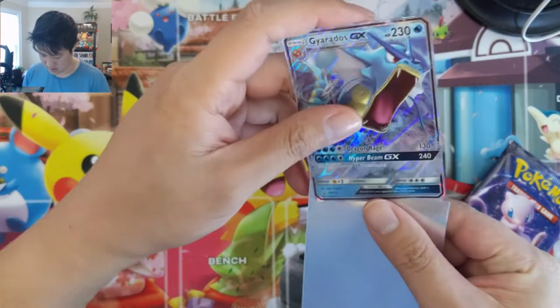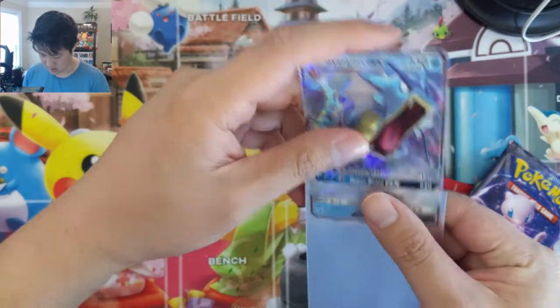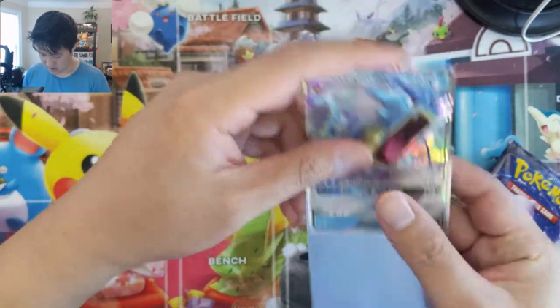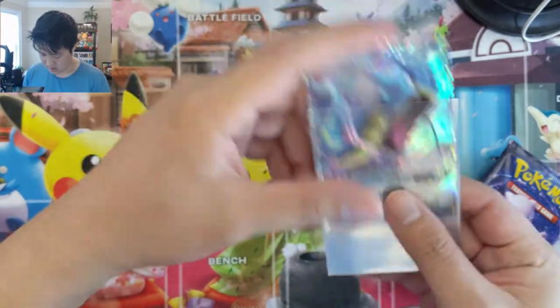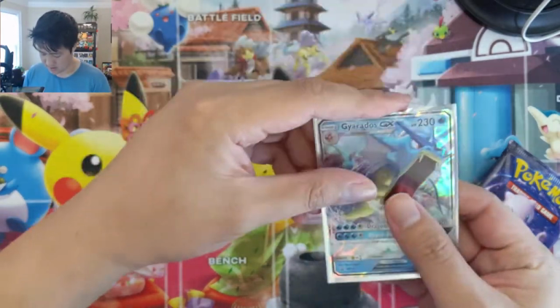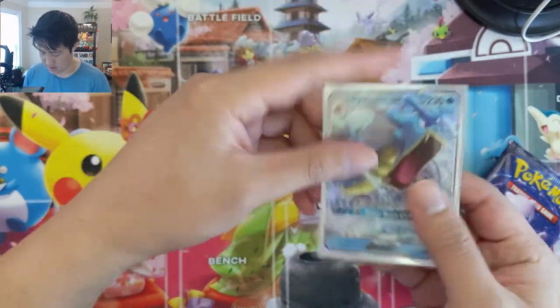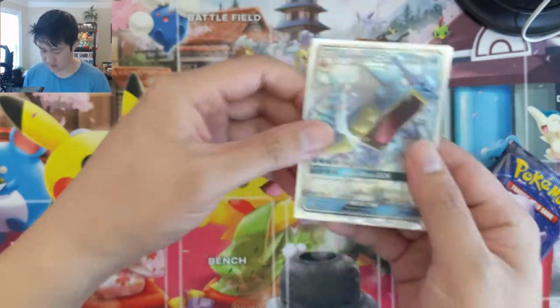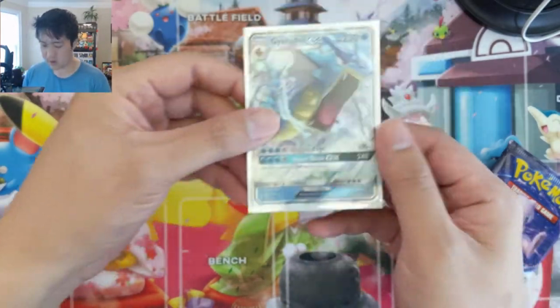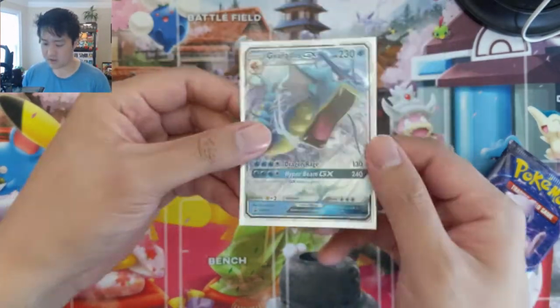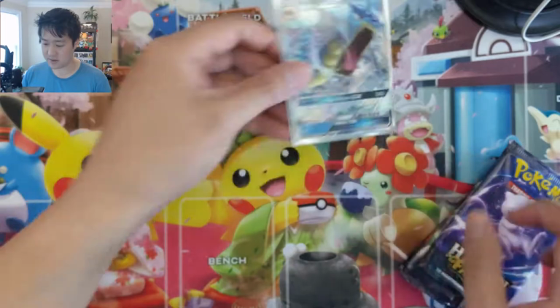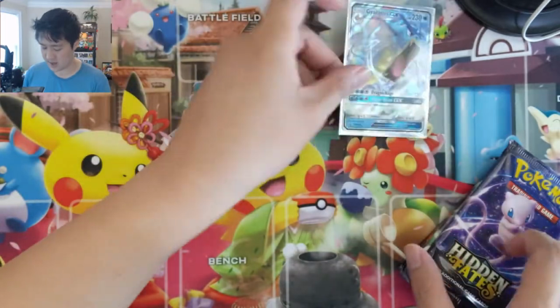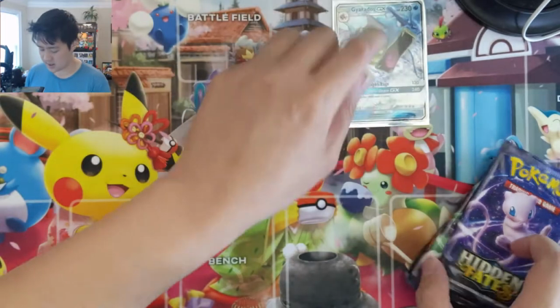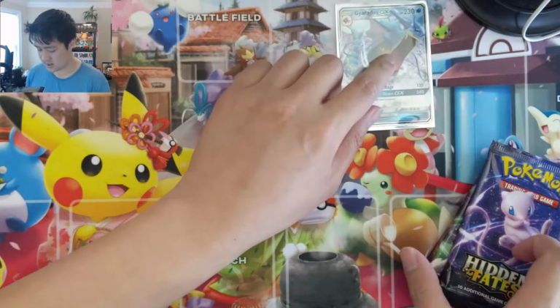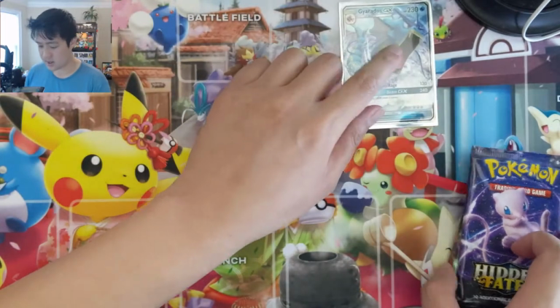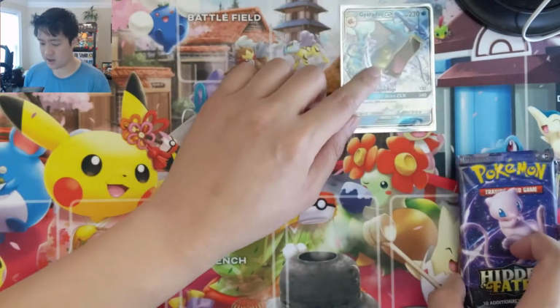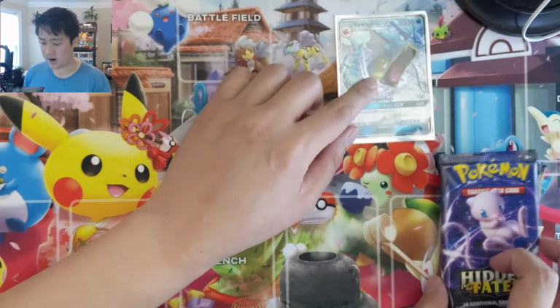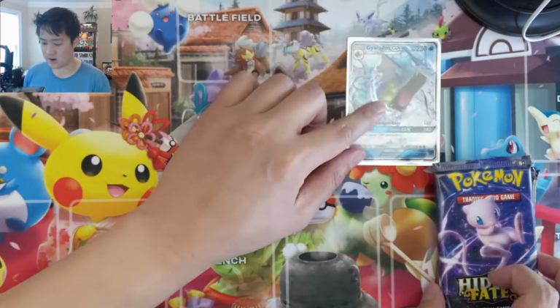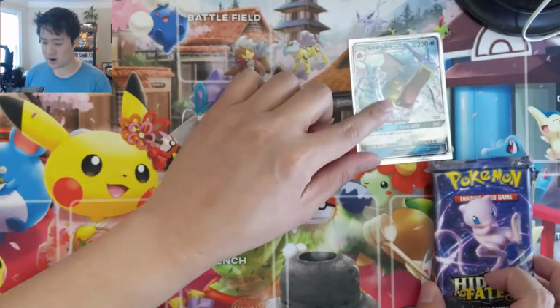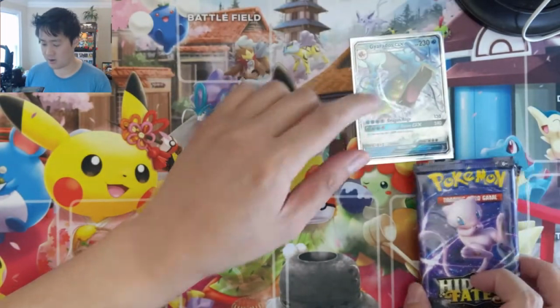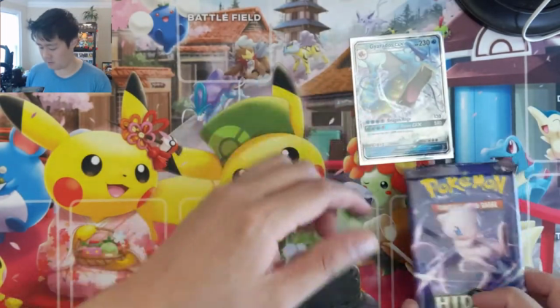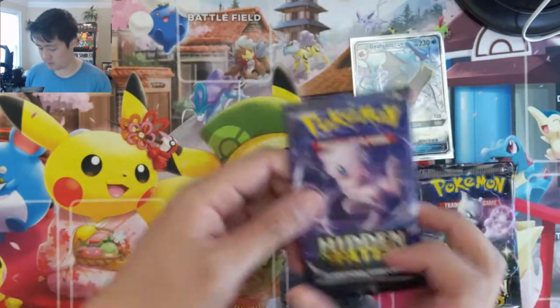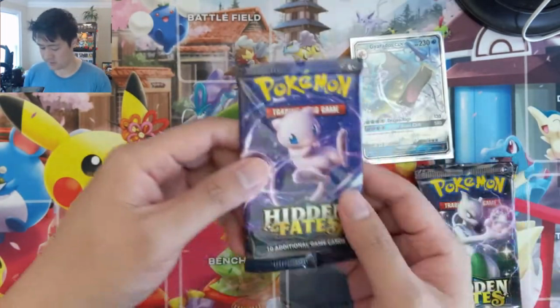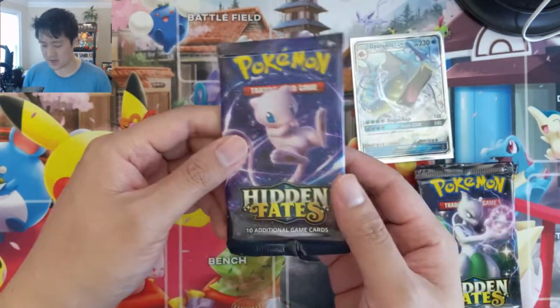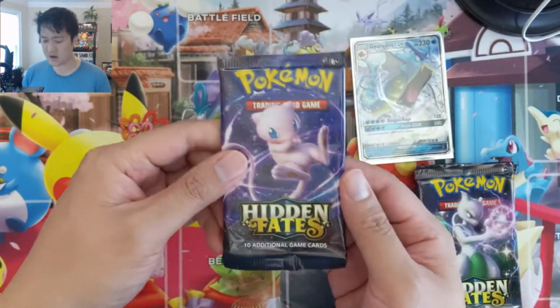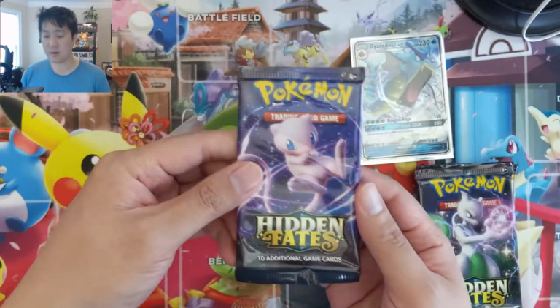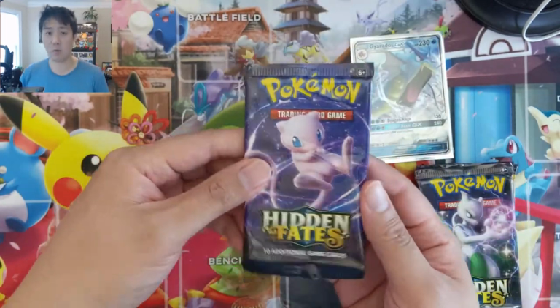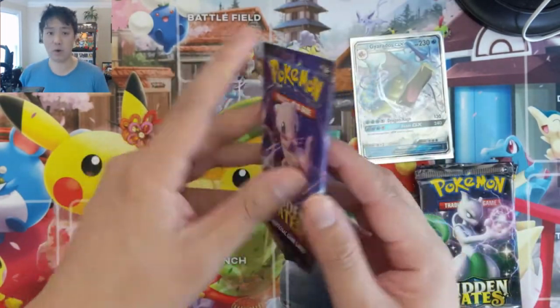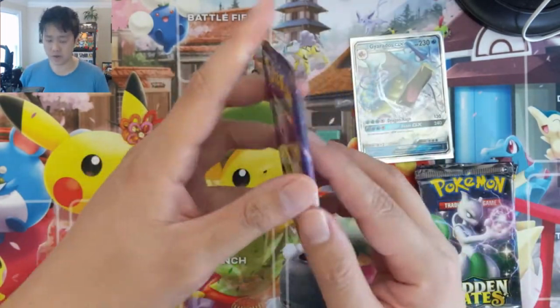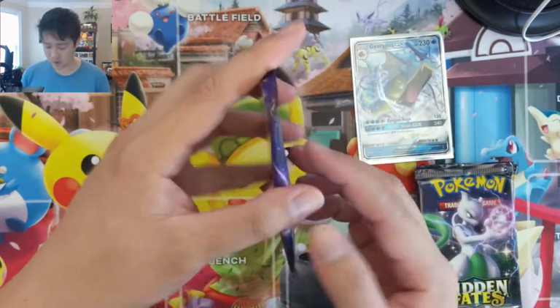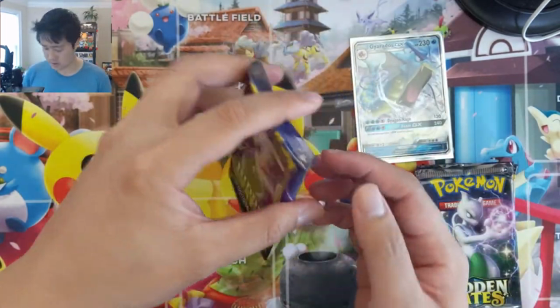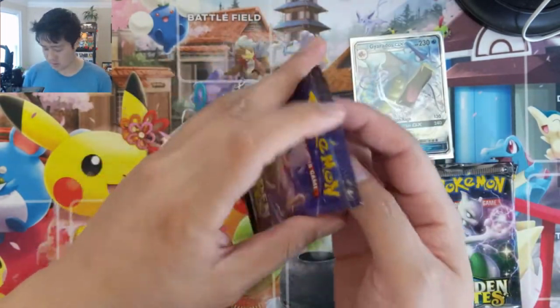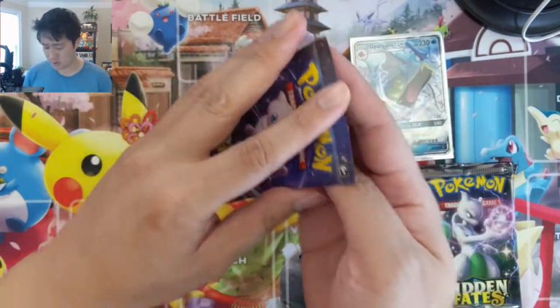Gyarados came relatively unscathed. Tin number one, starting with Mew.